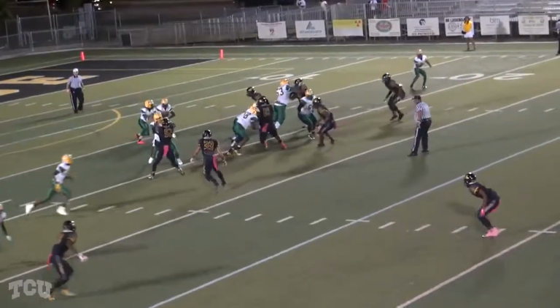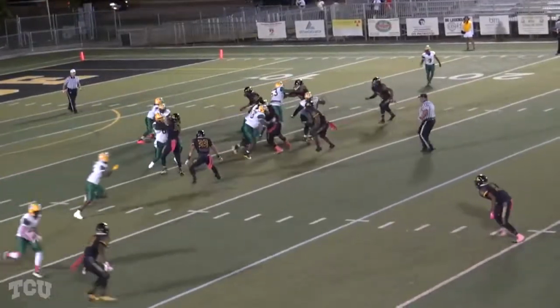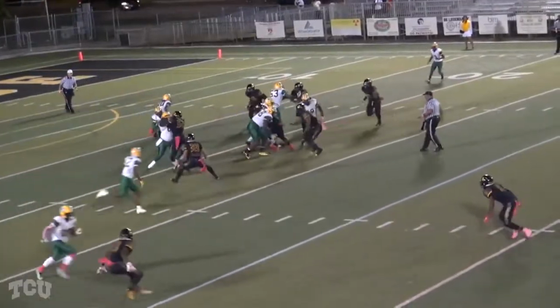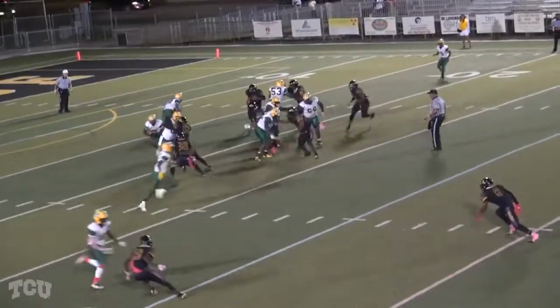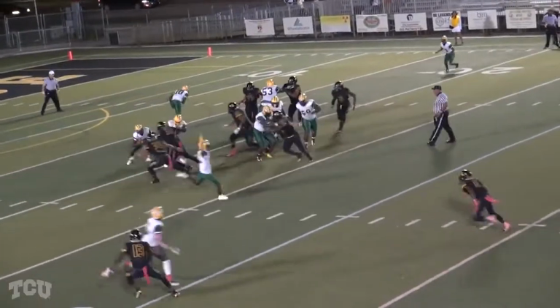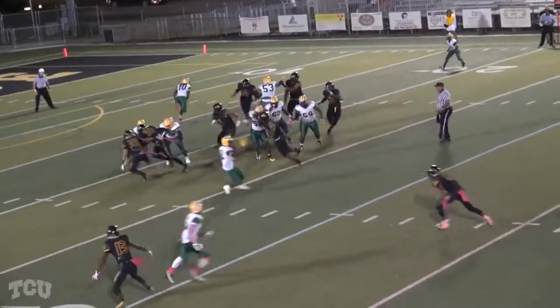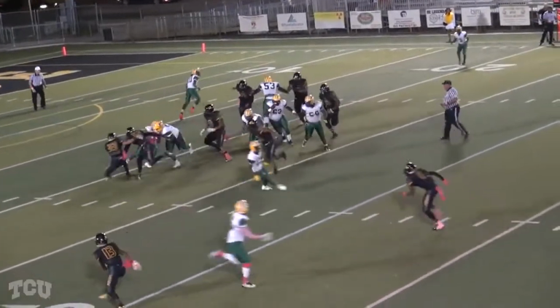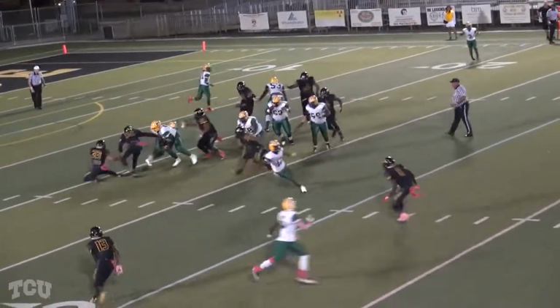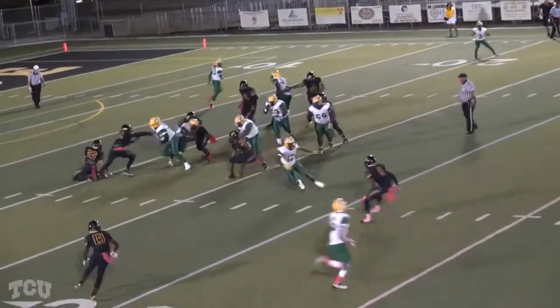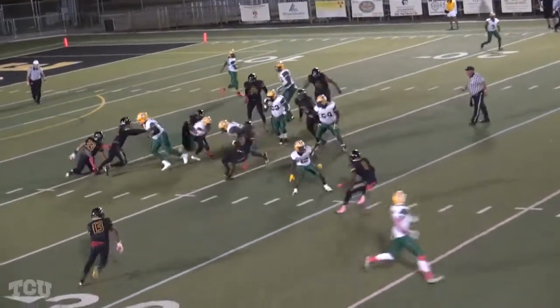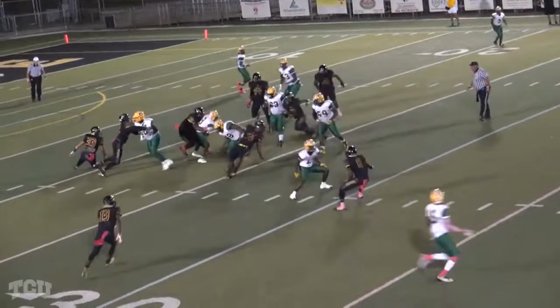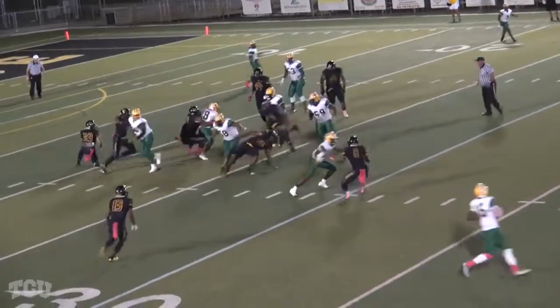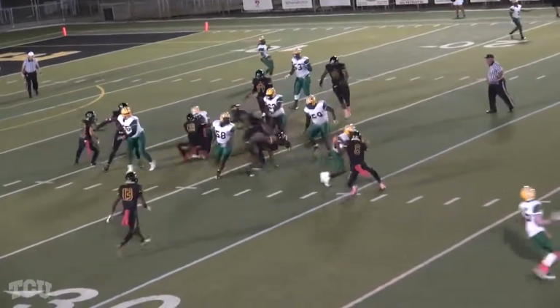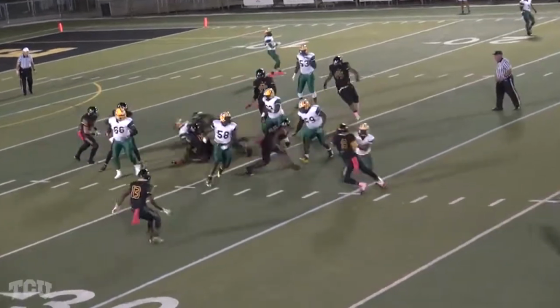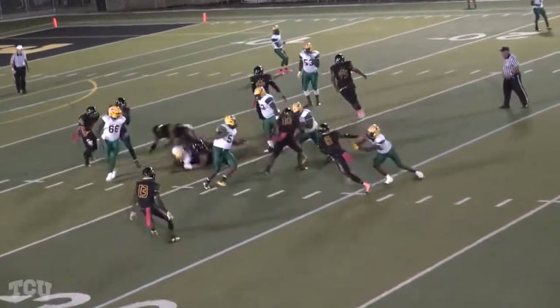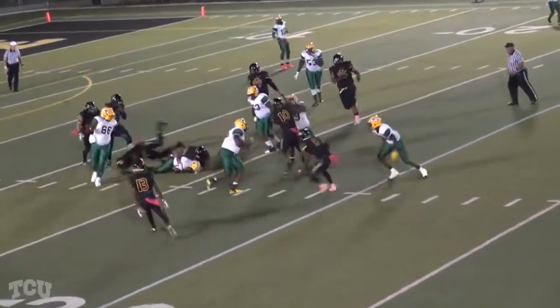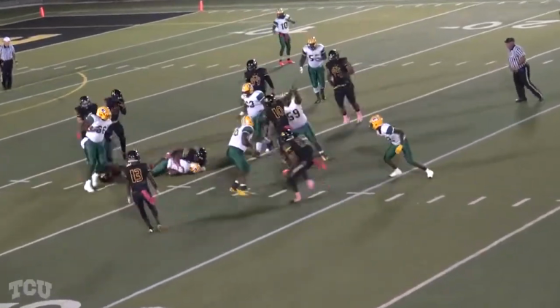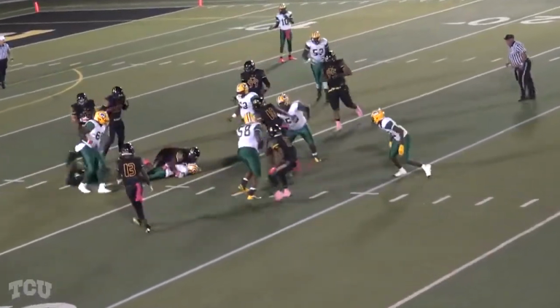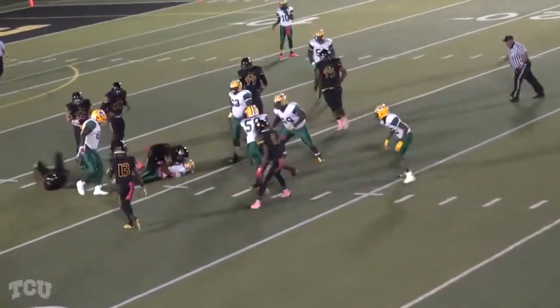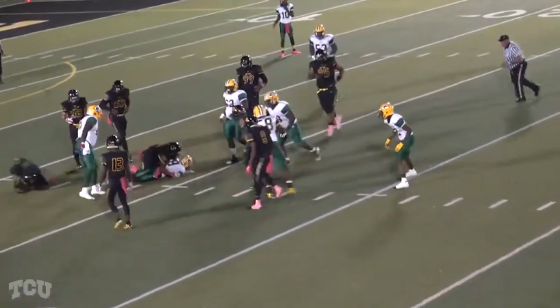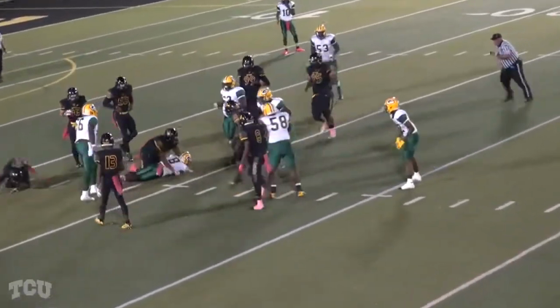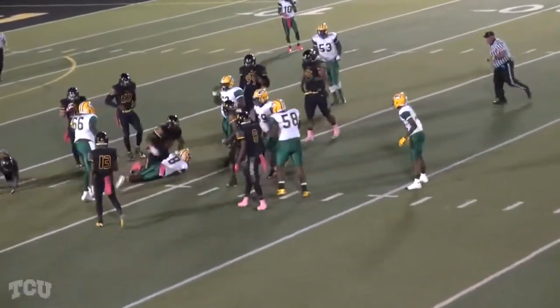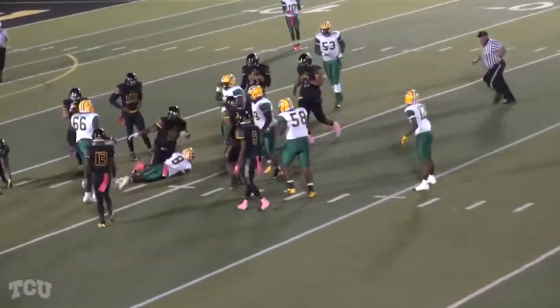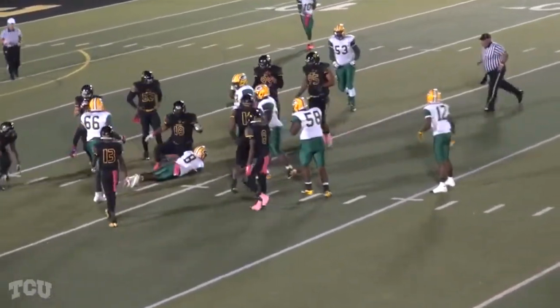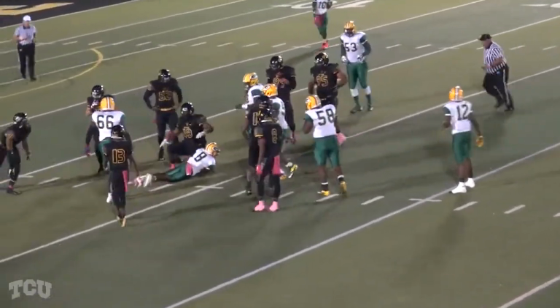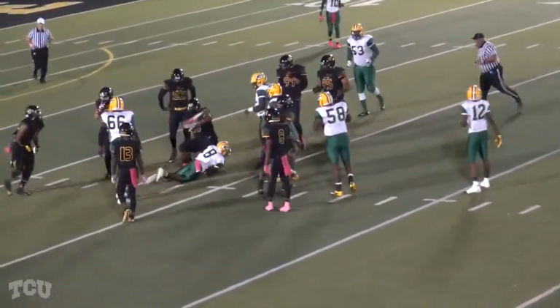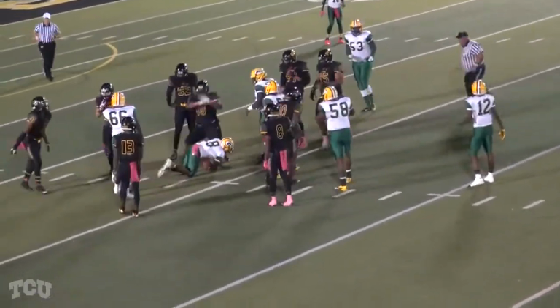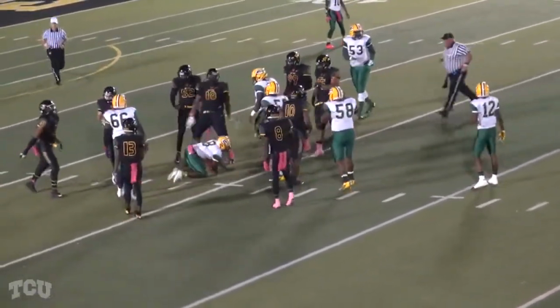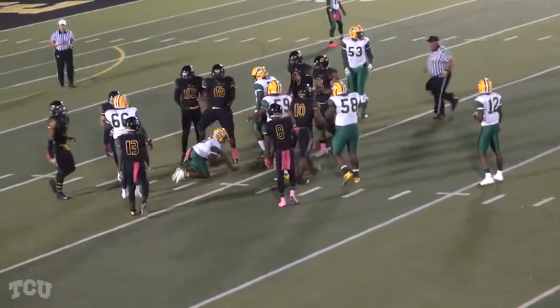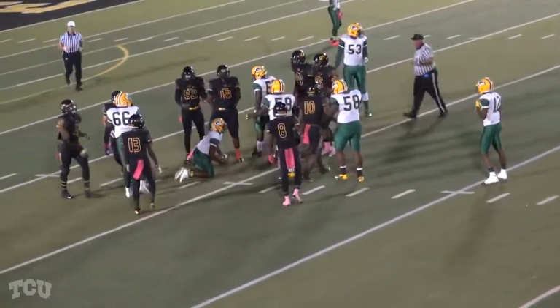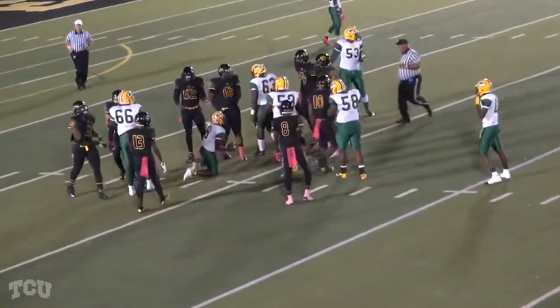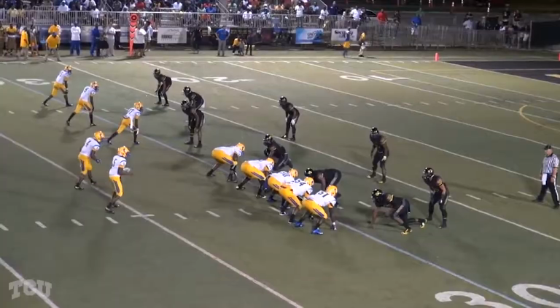This time on first down and 10, there's Ellis — the swim move — clears the alignment and takes care of business.